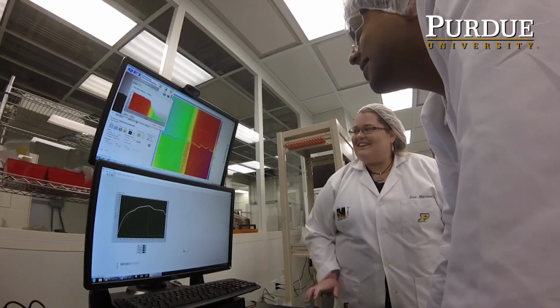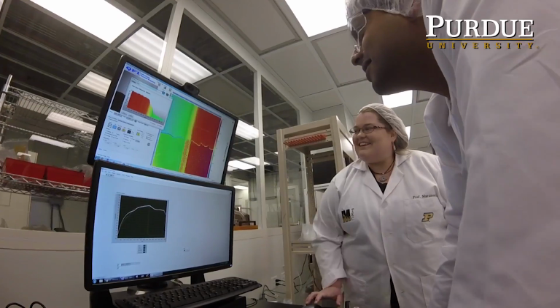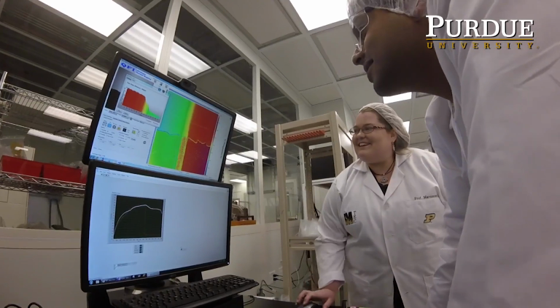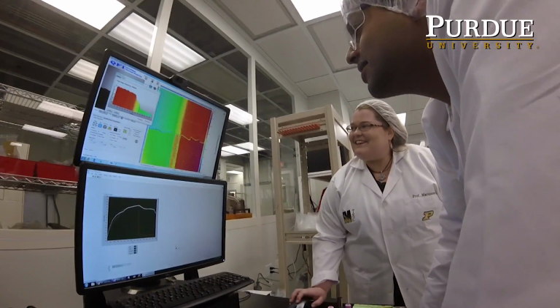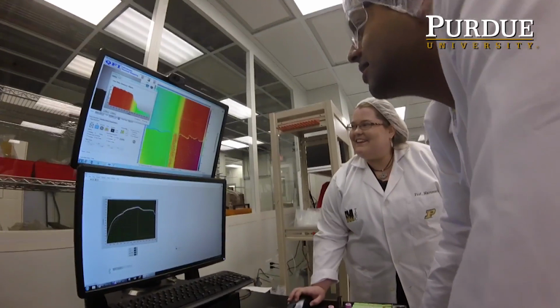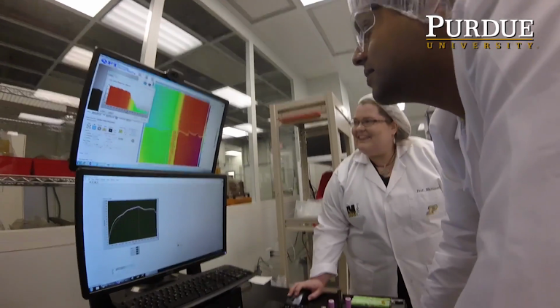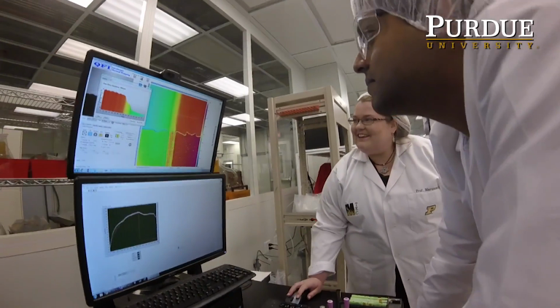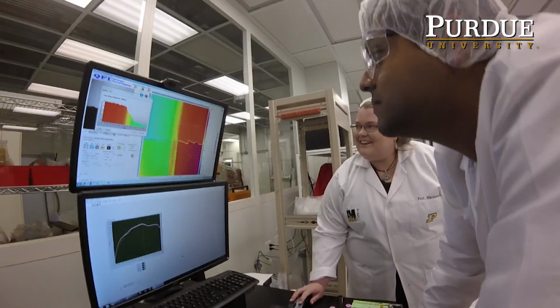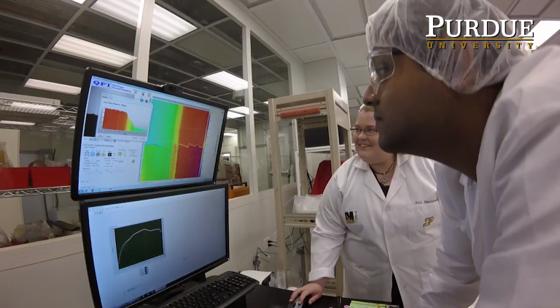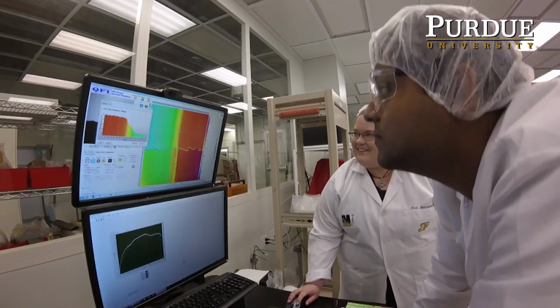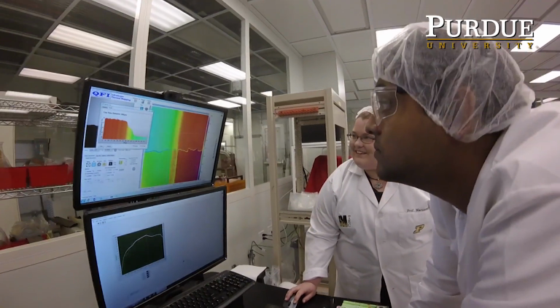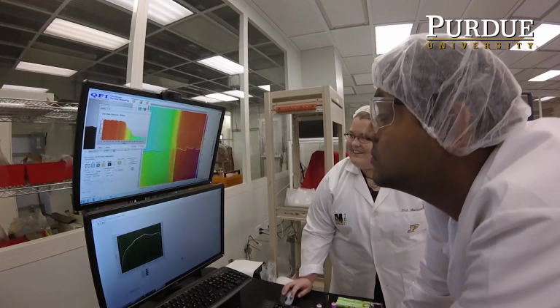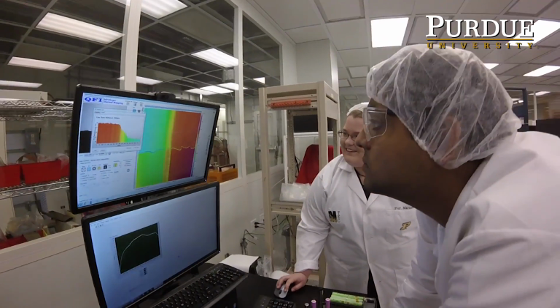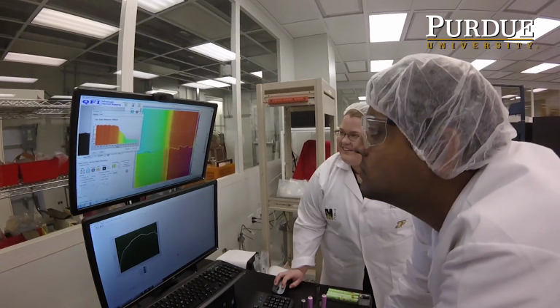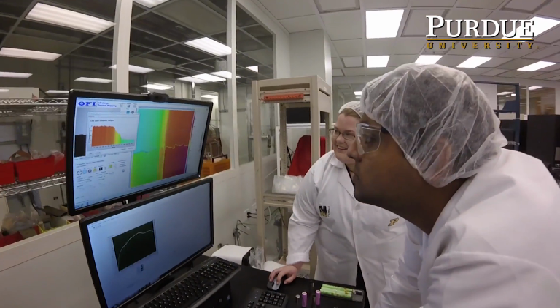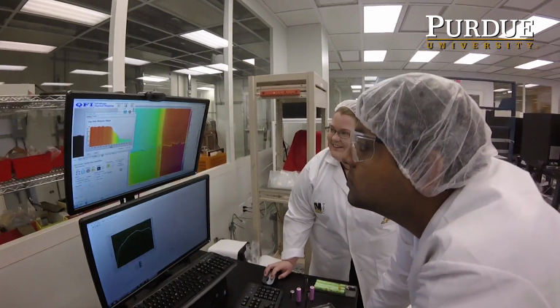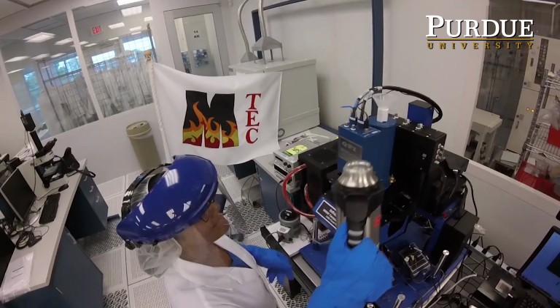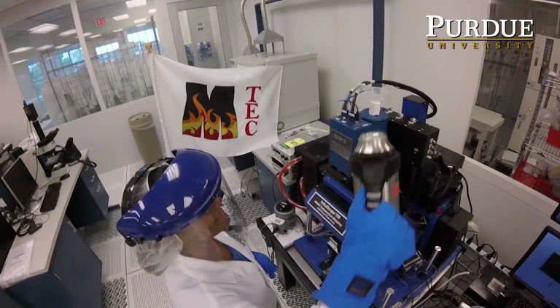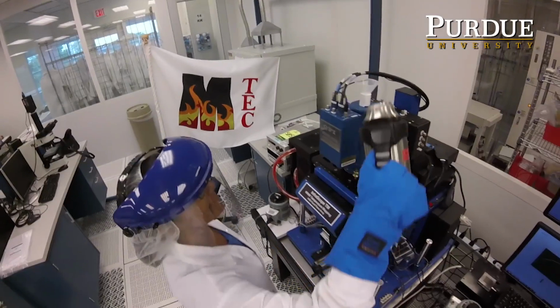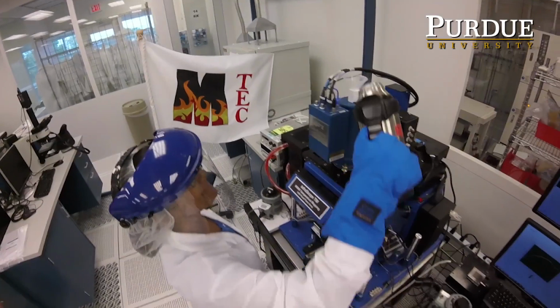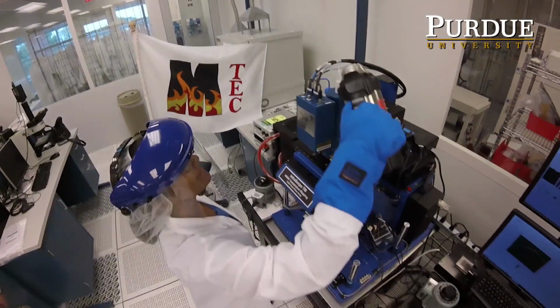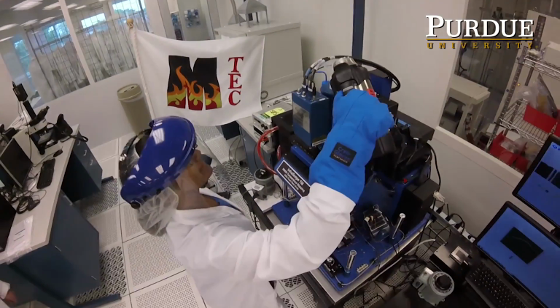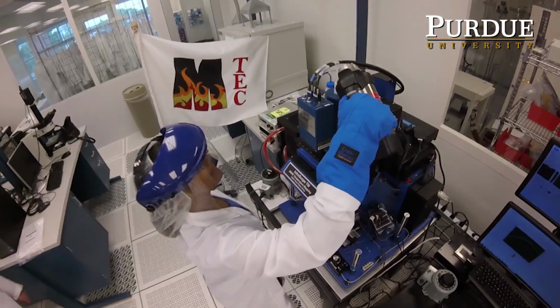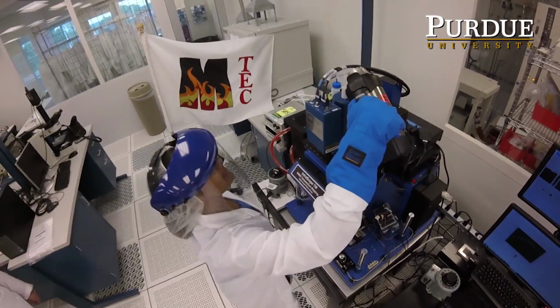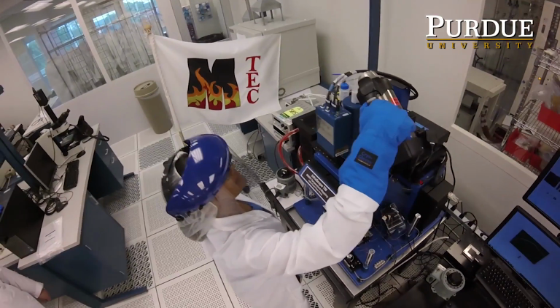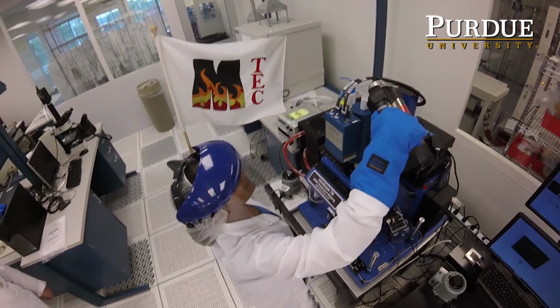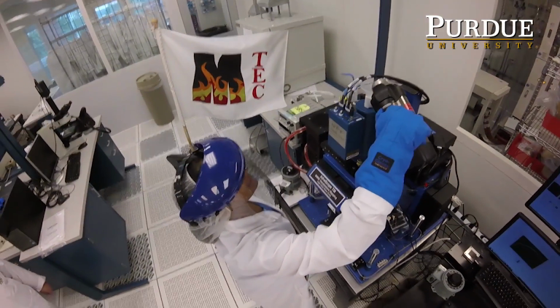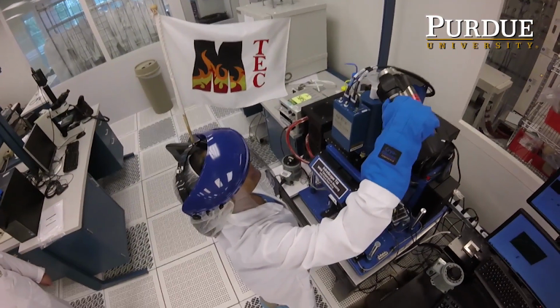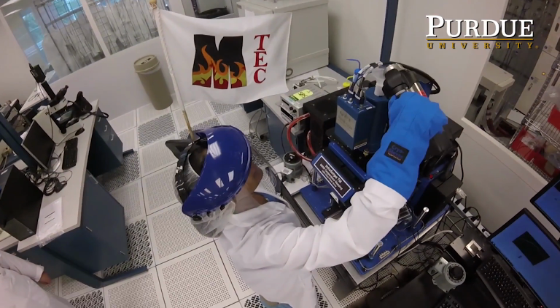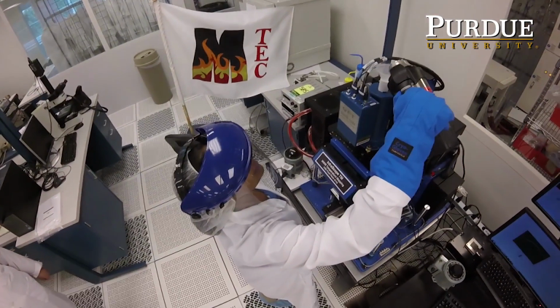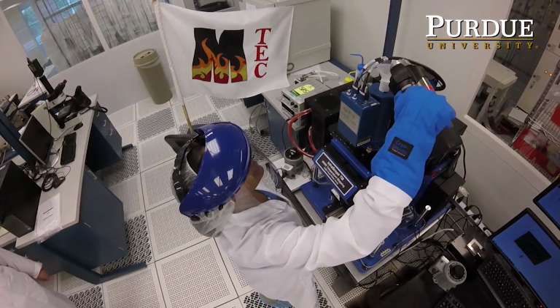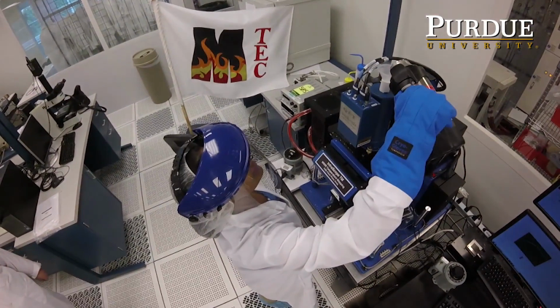I'm Amy Marconet. My lab is called the Marconet Thermal and Energy Conversion Lab, or MTEC.